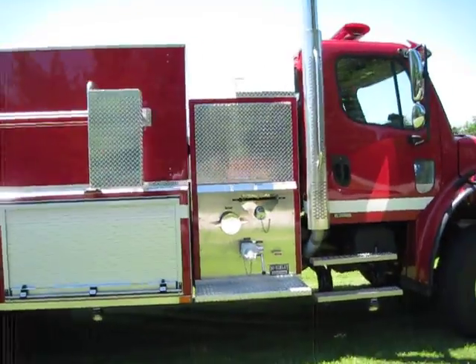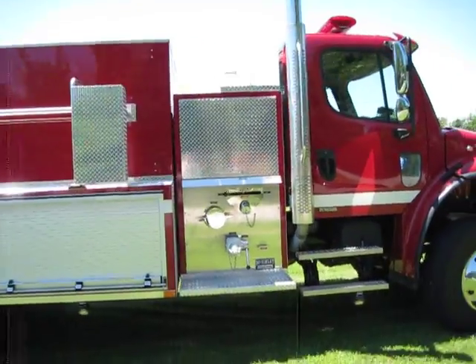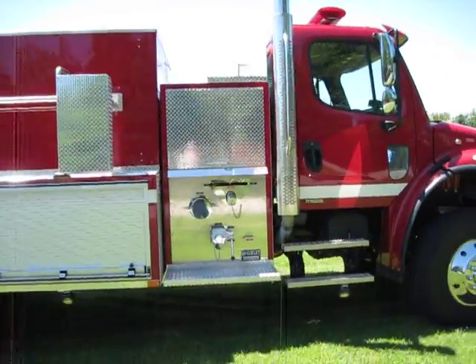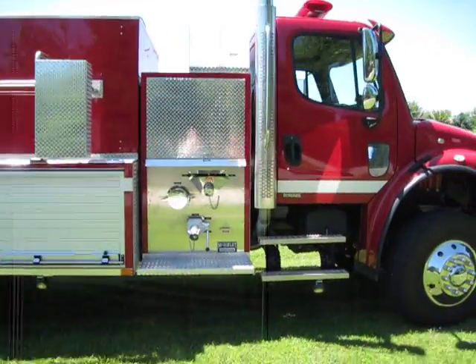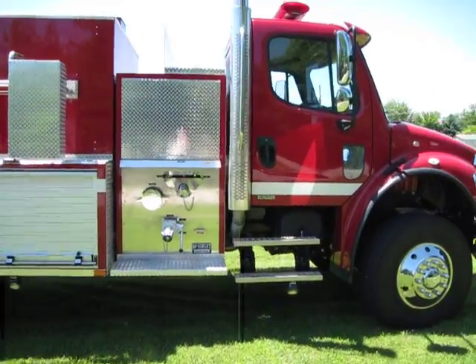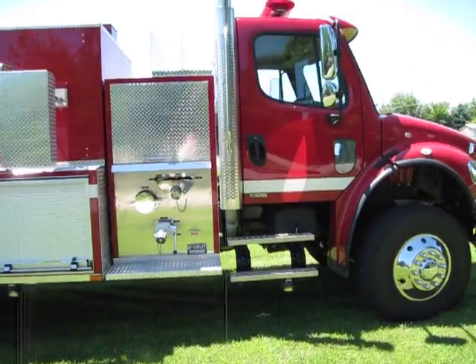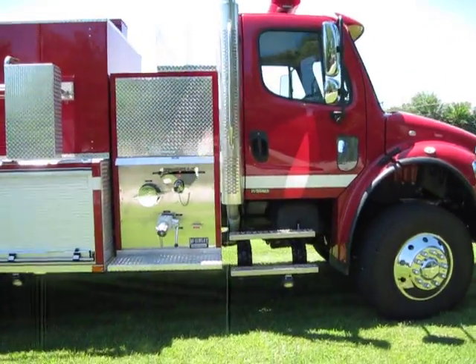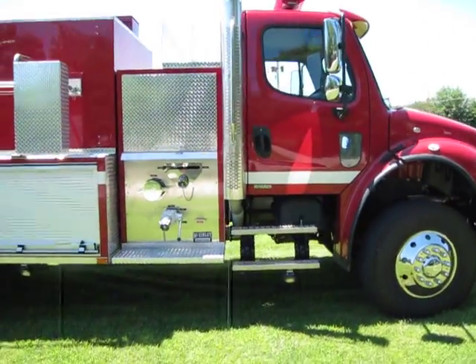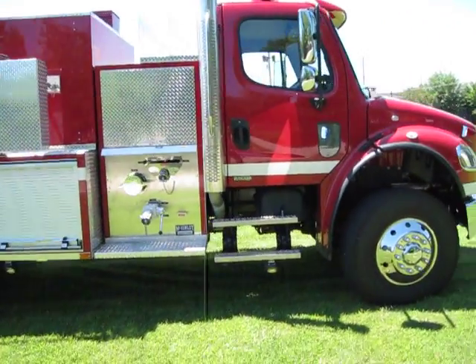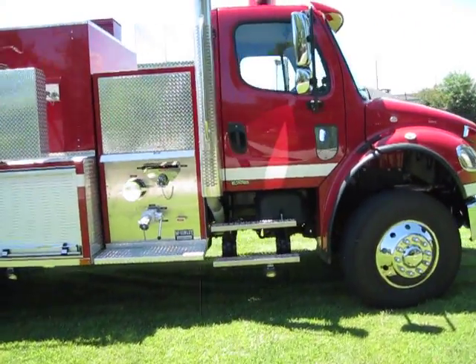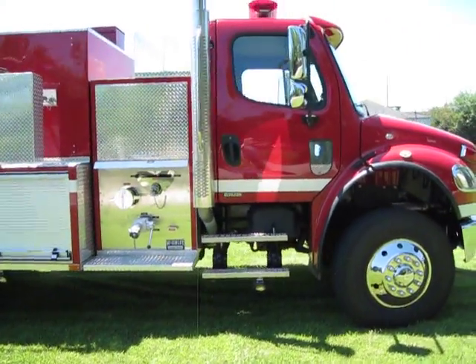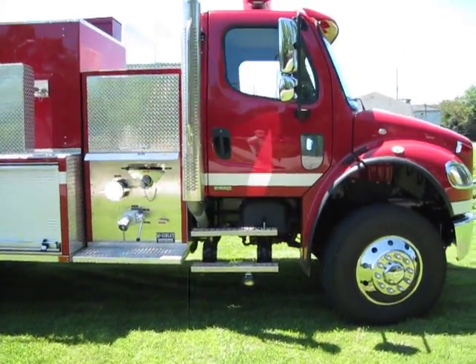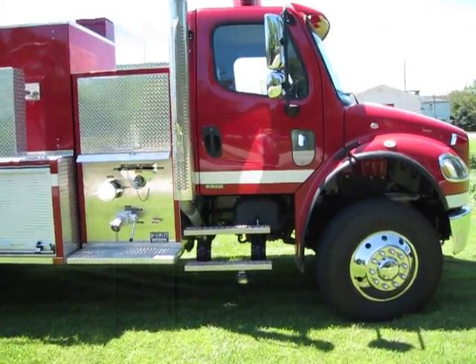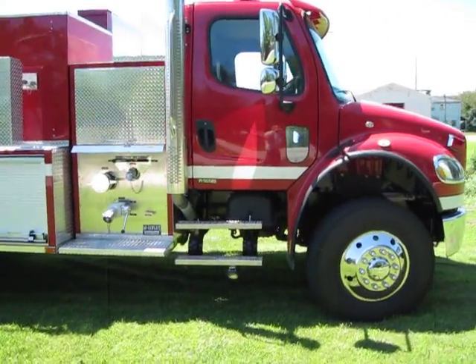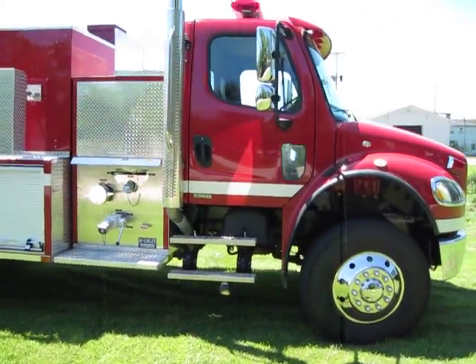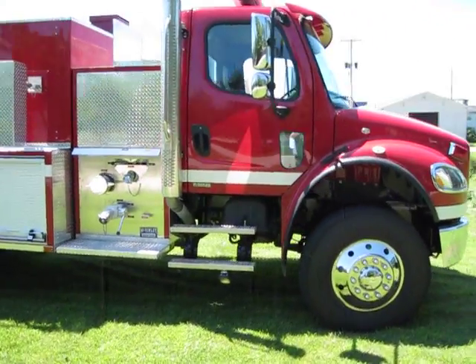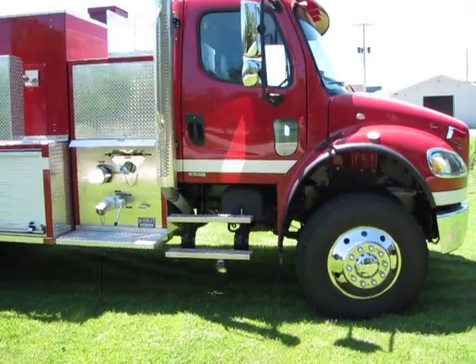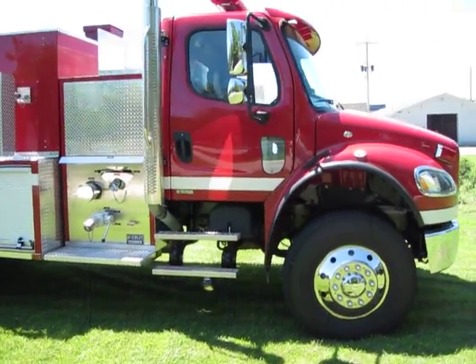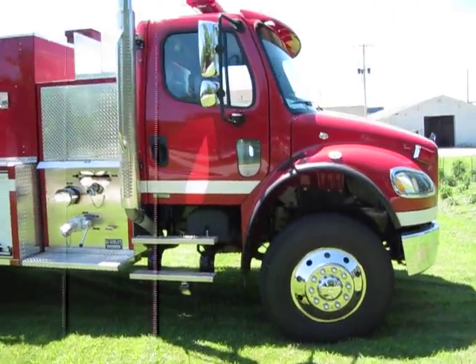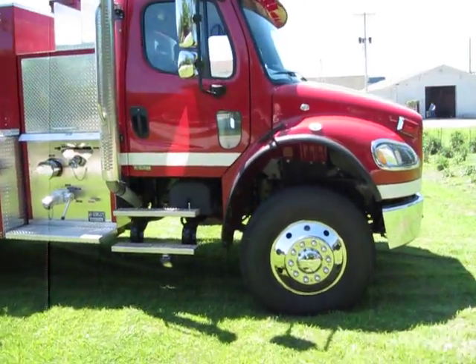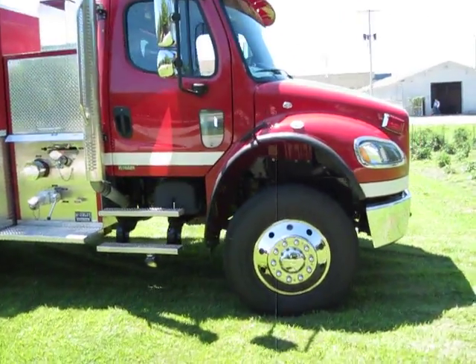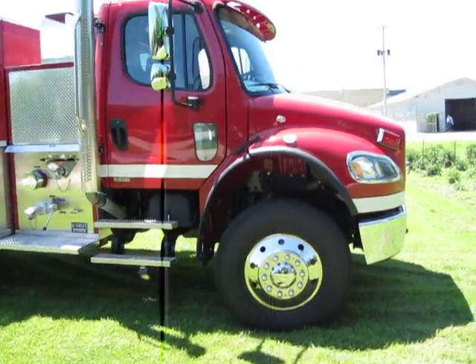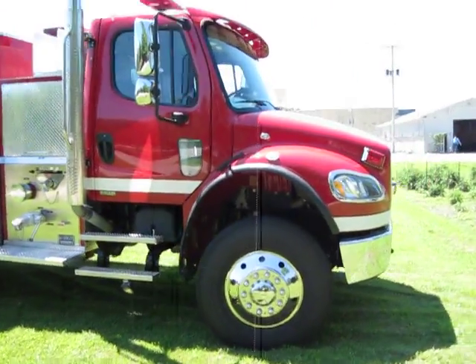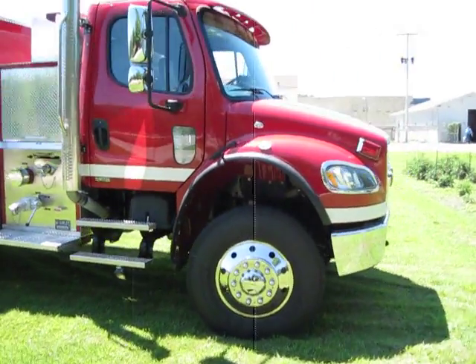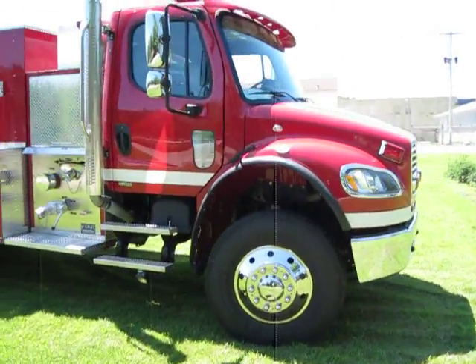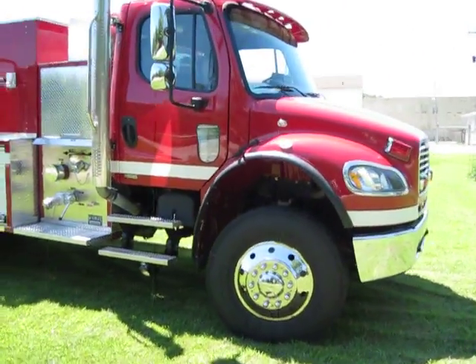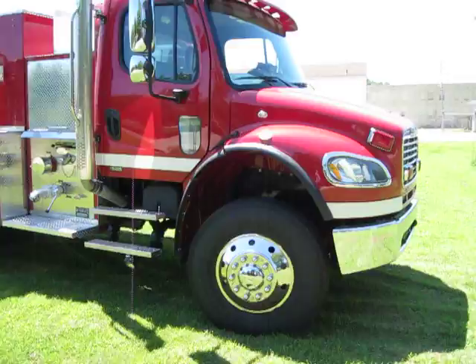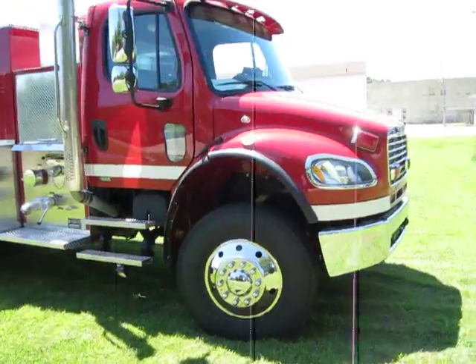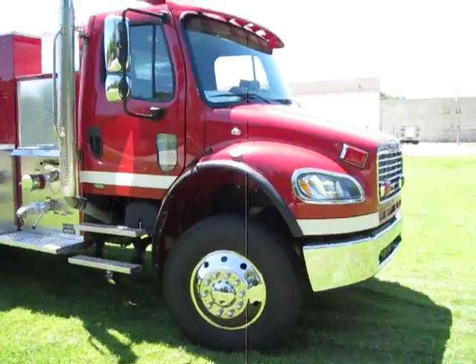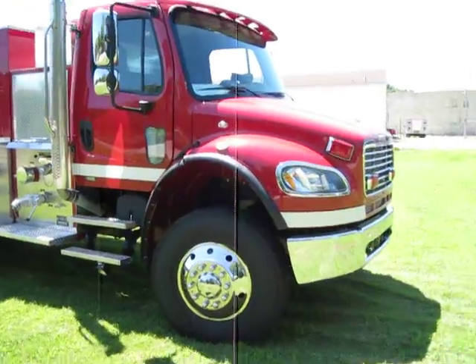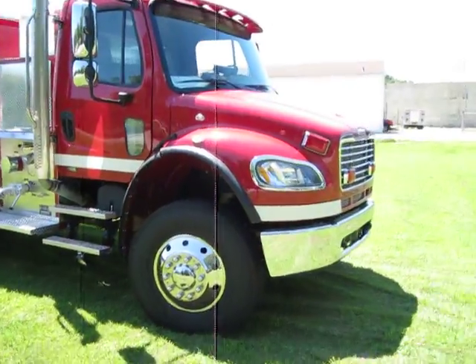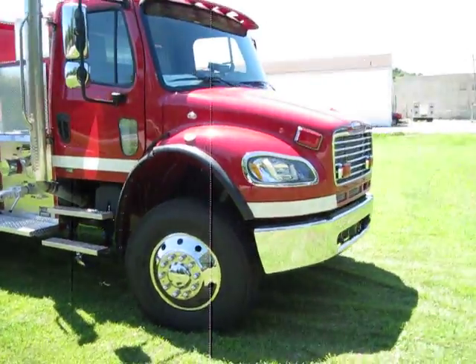DeltaTankers.com. Once again, thanks for stopping by. Hope you all are staying safe.